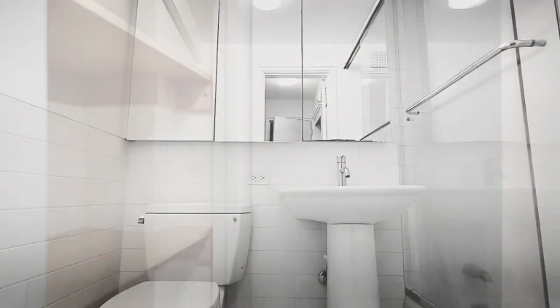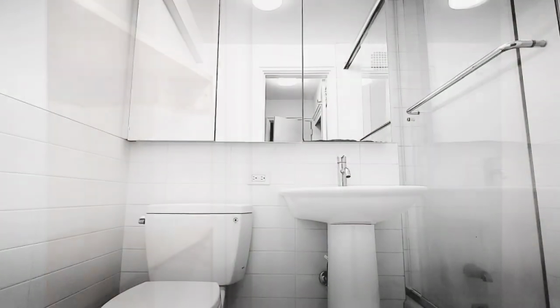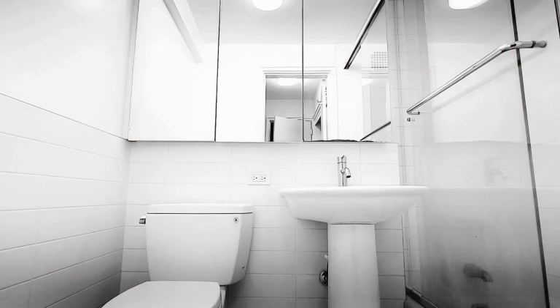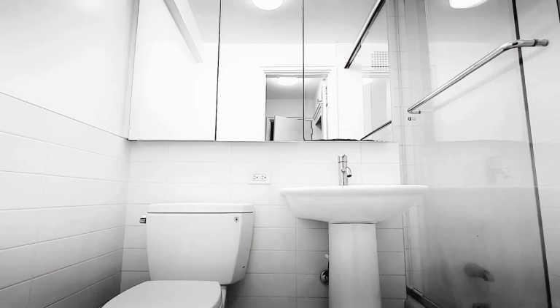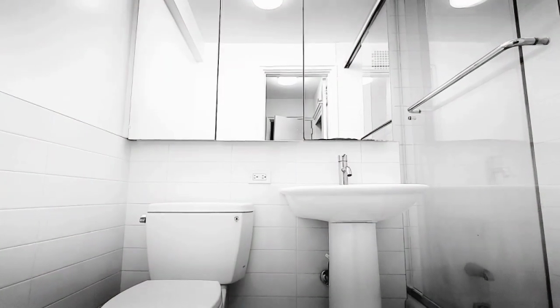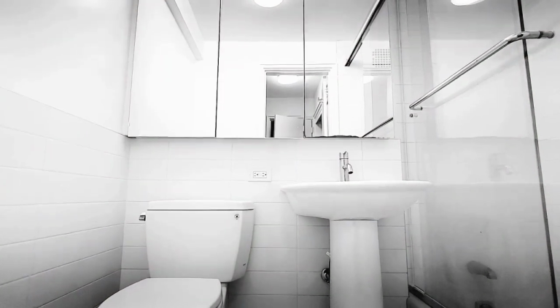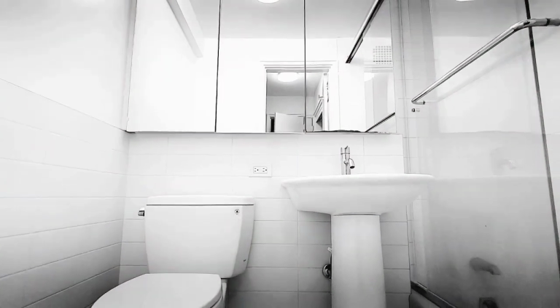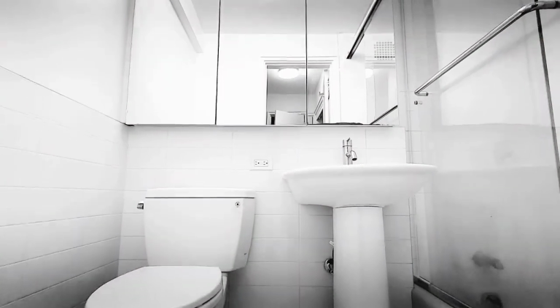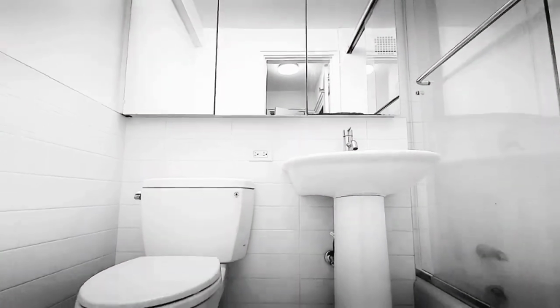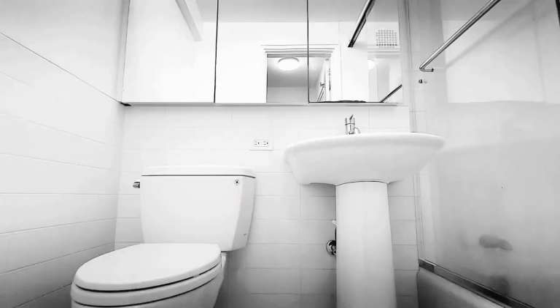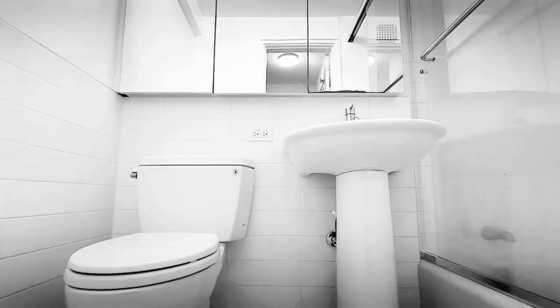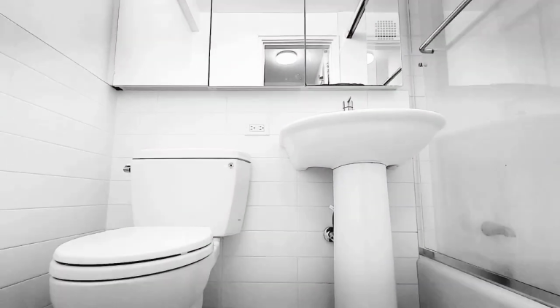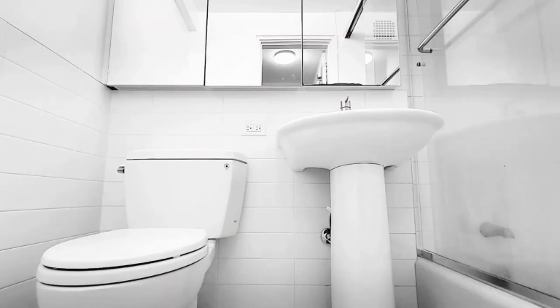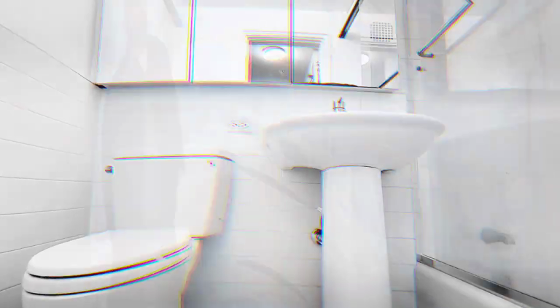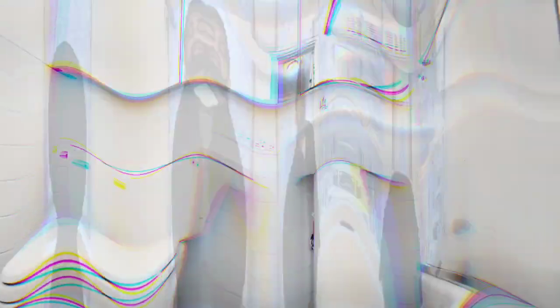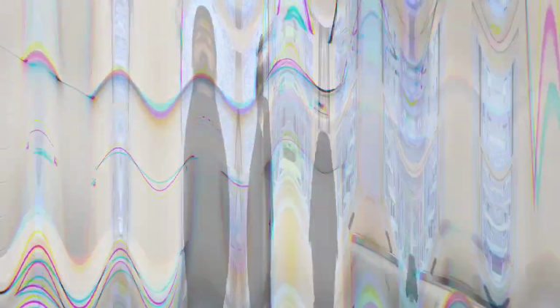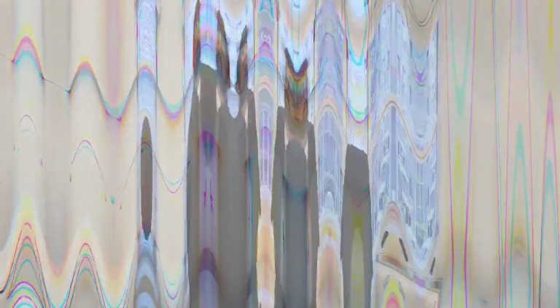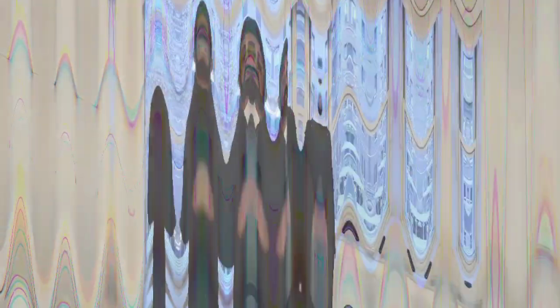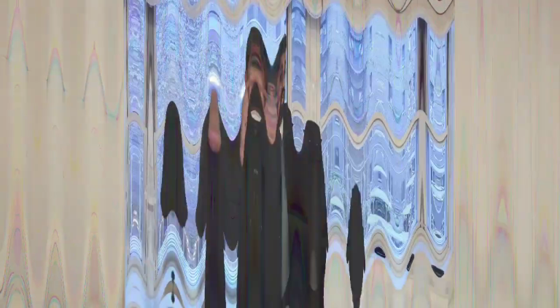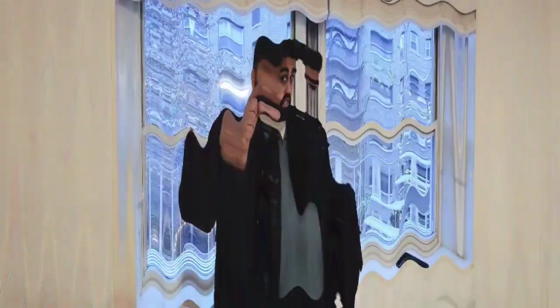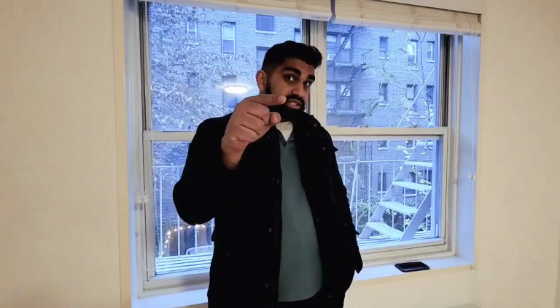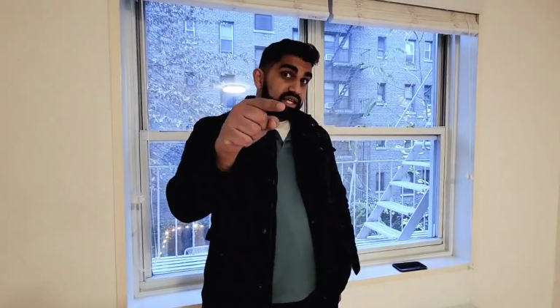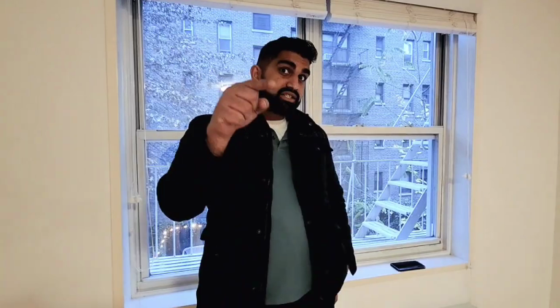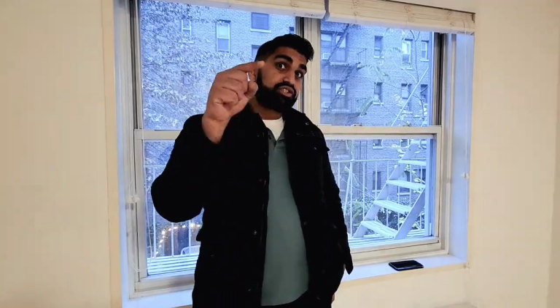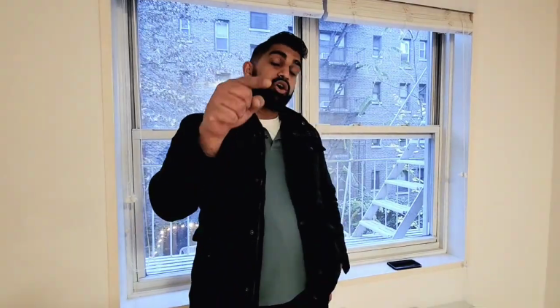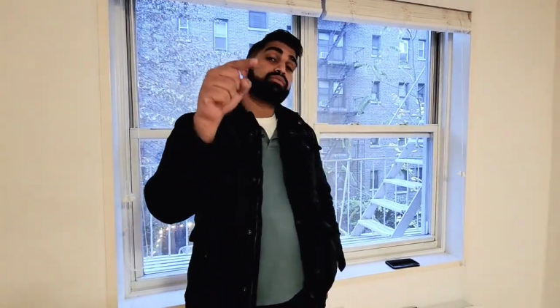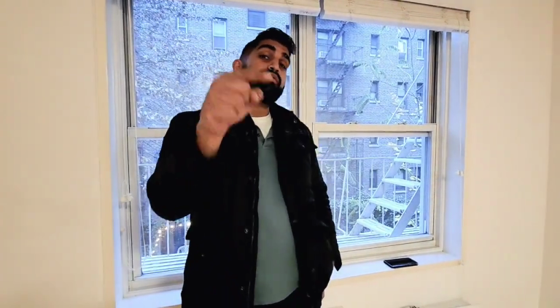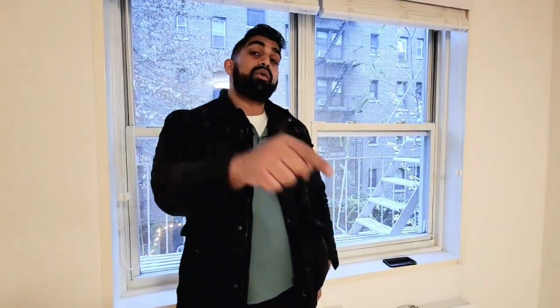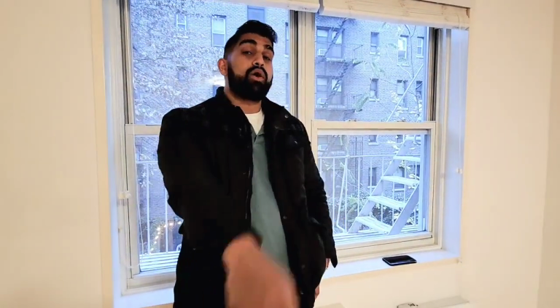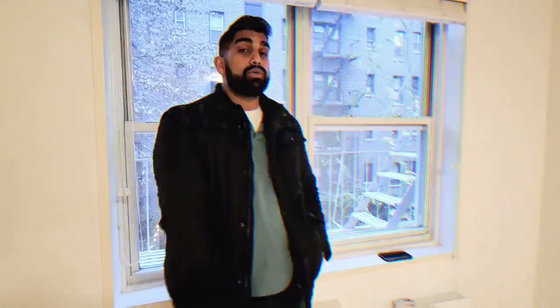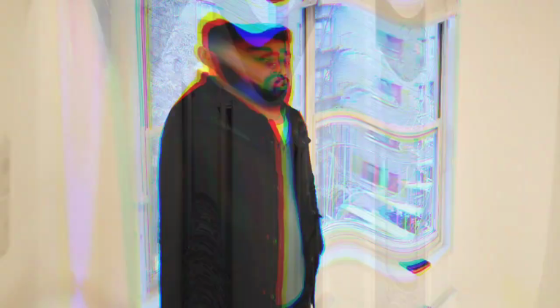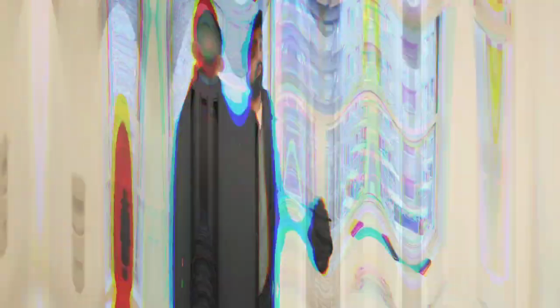Pristine looking bathroom. This is the Charles Monroe Apartment Tour.